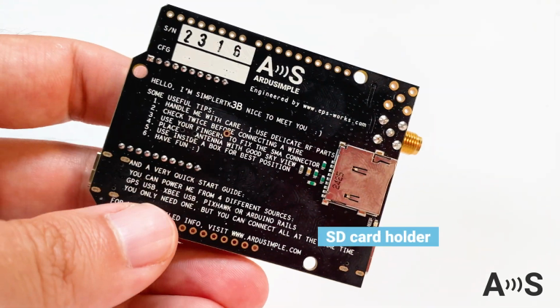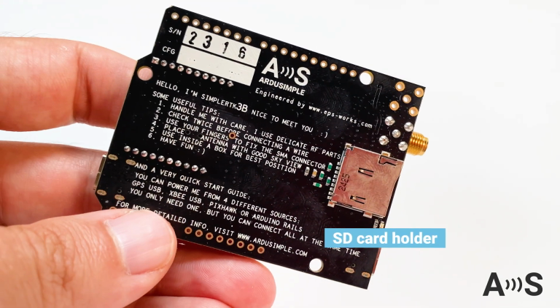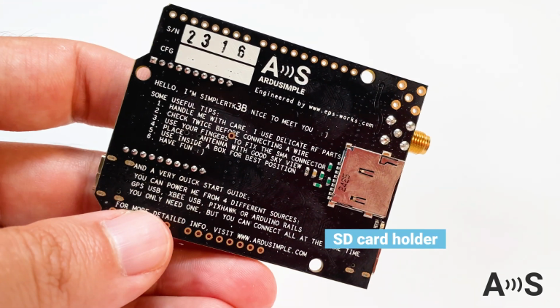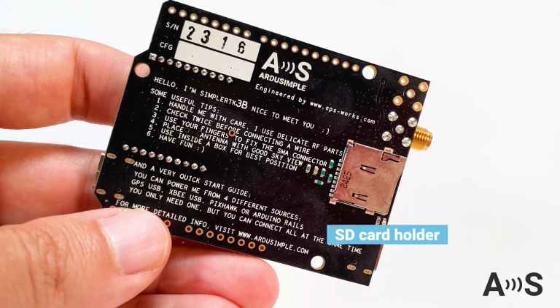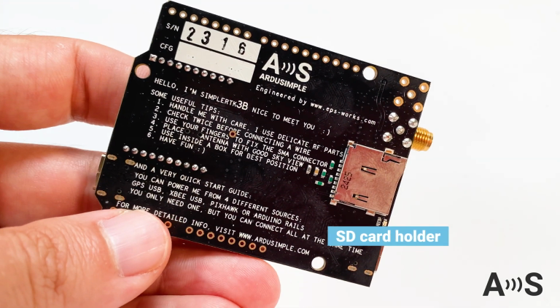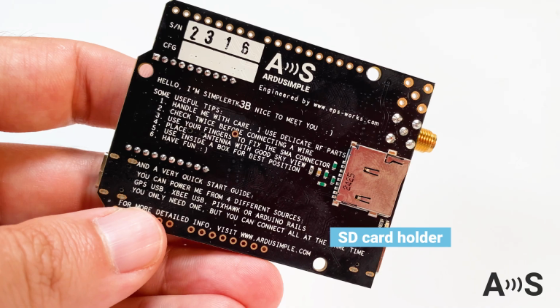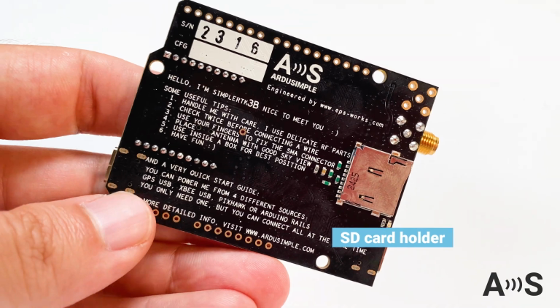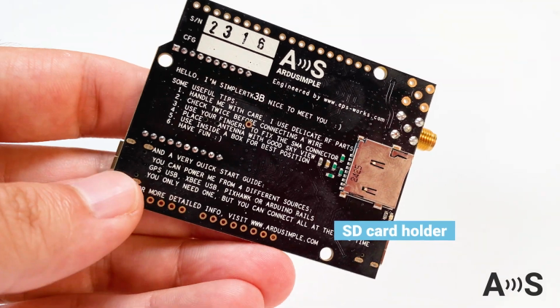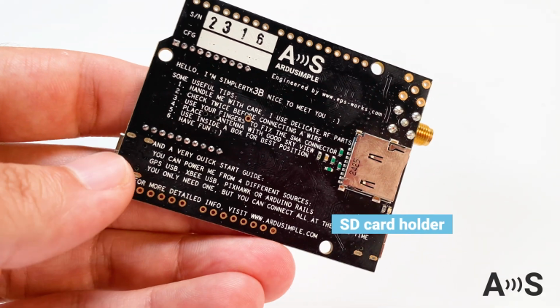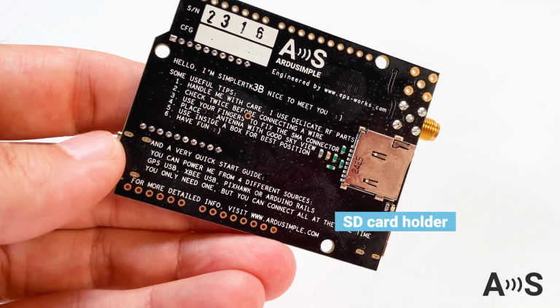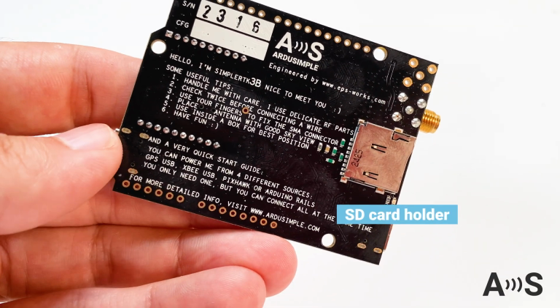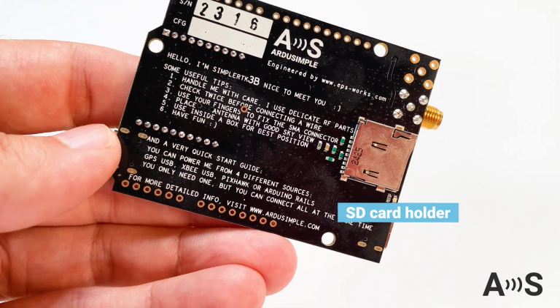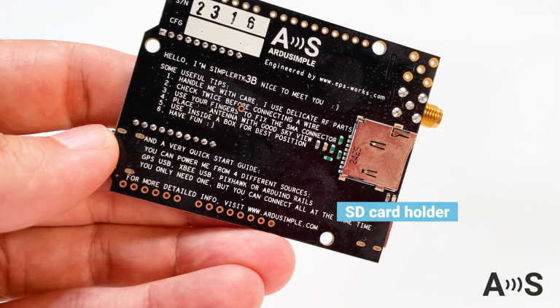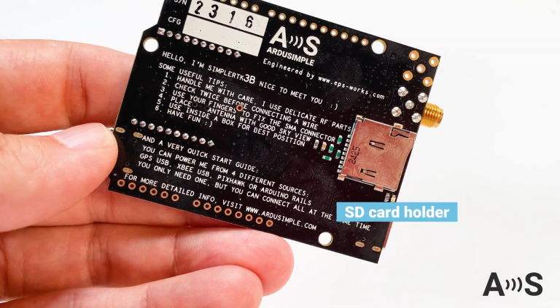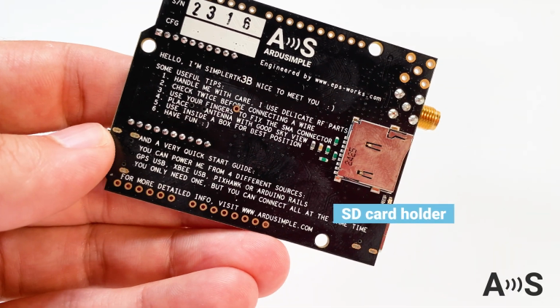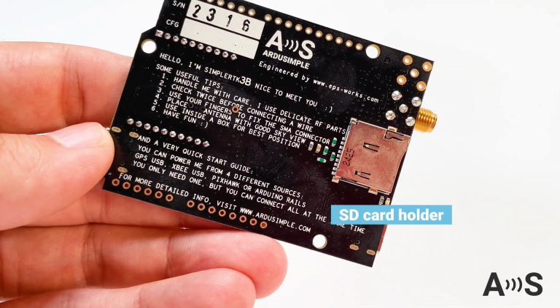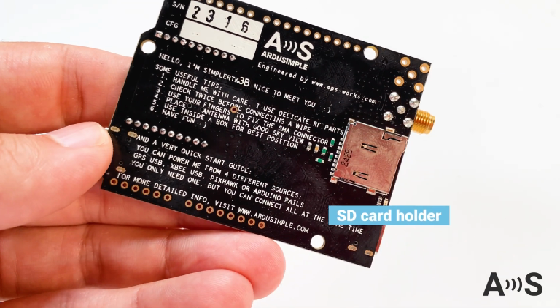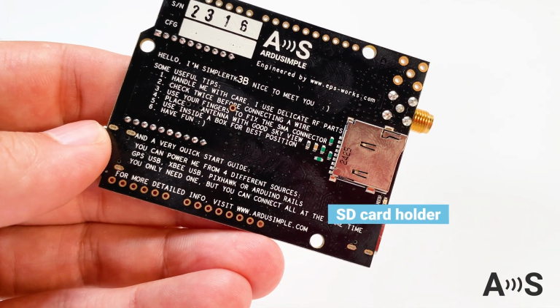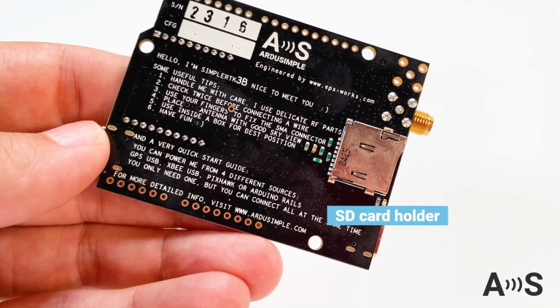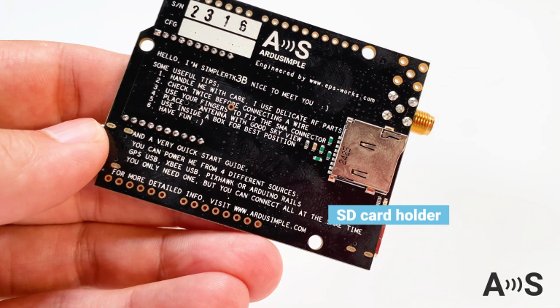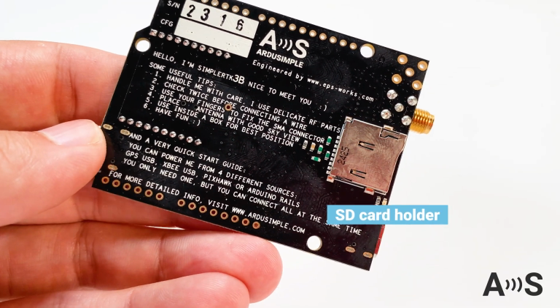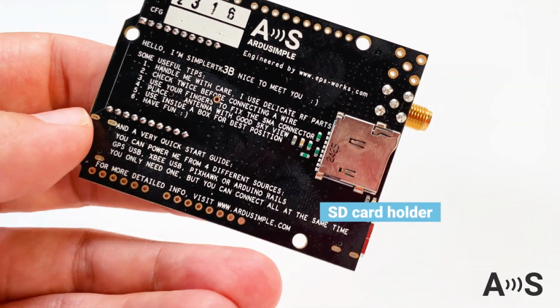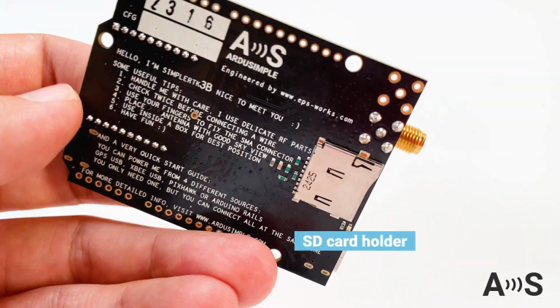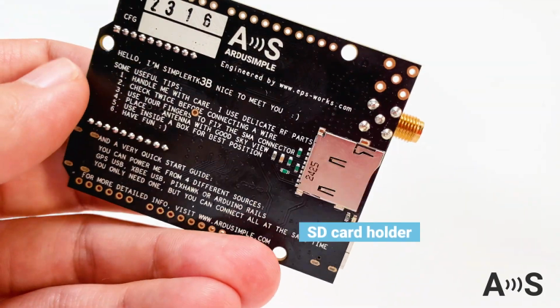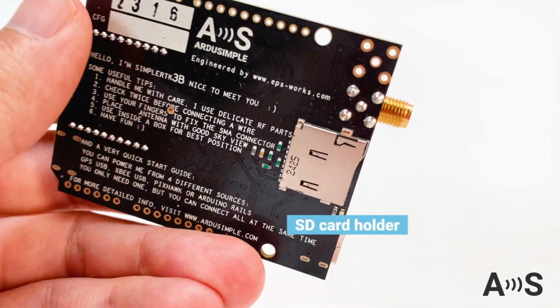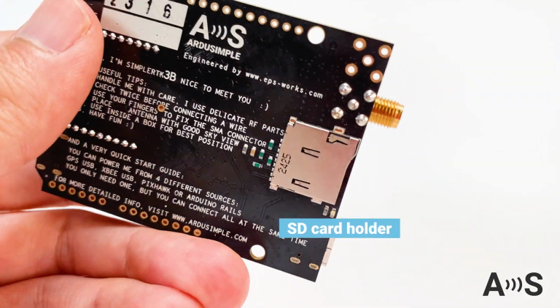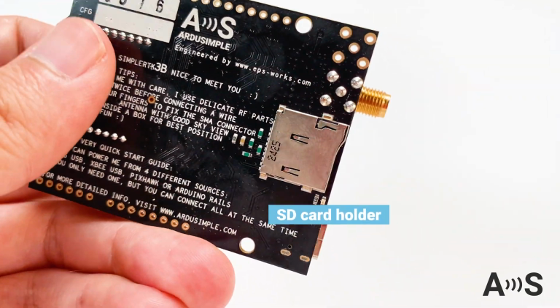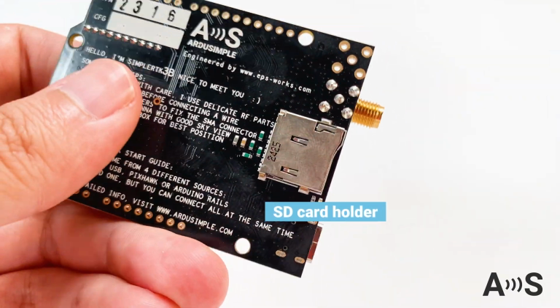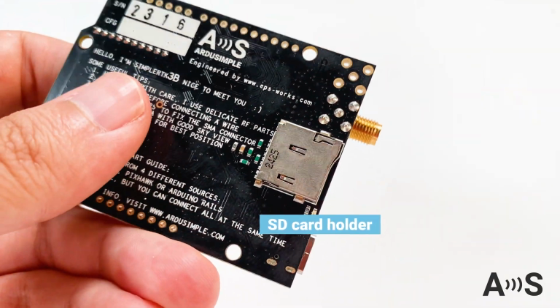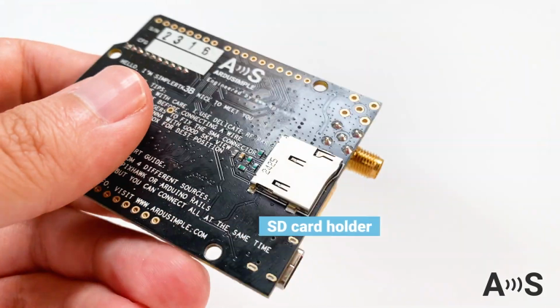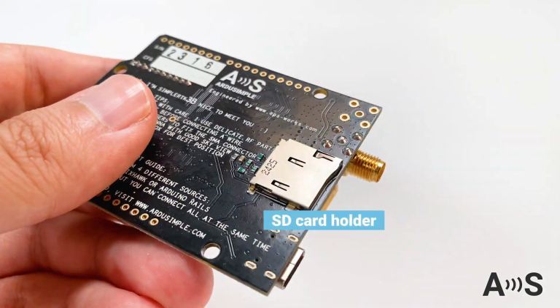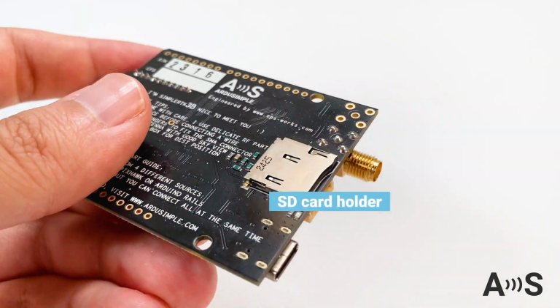It also has an onboard micro SD card holder that you can use for high-speed data logging.